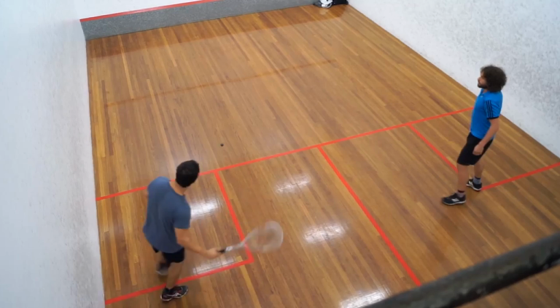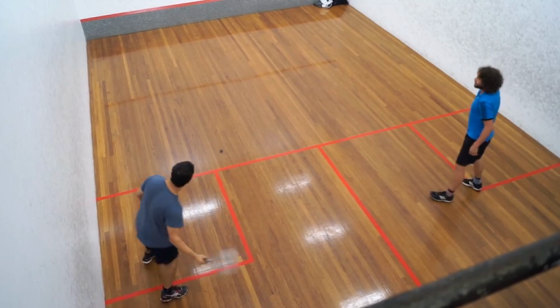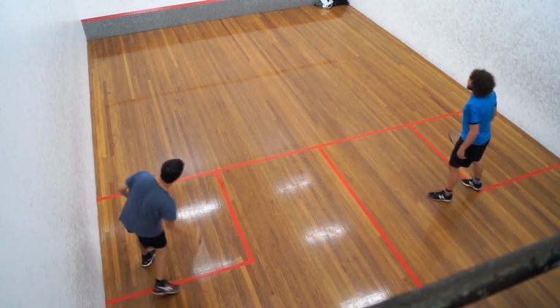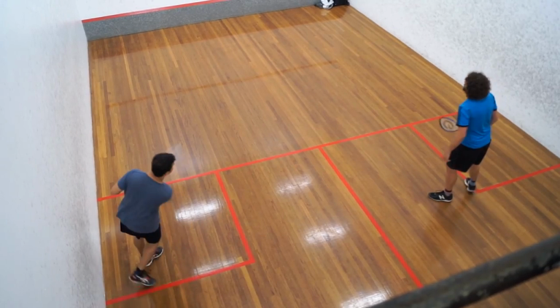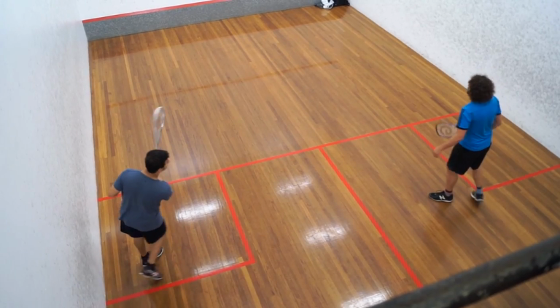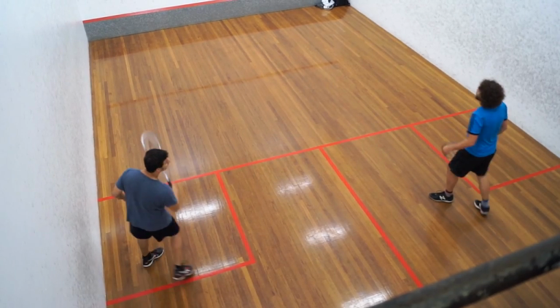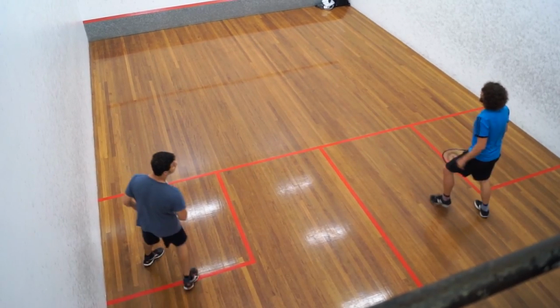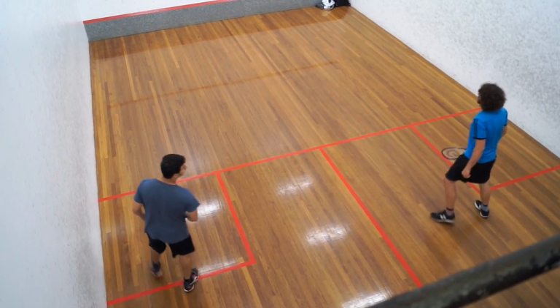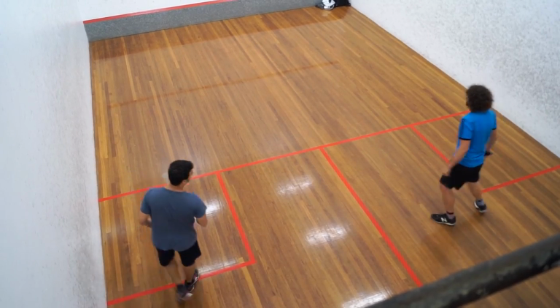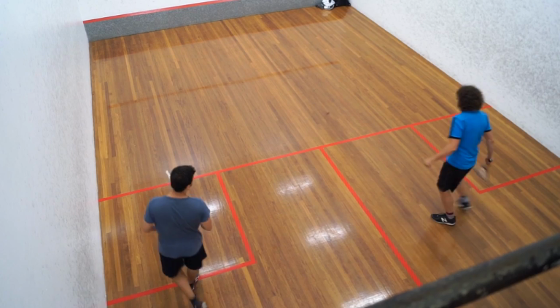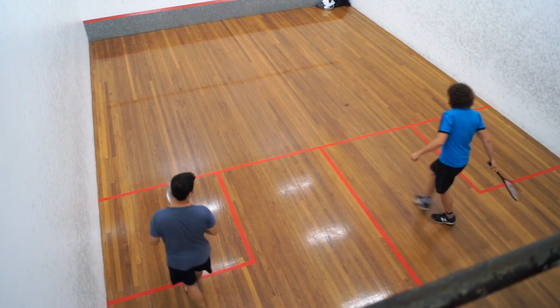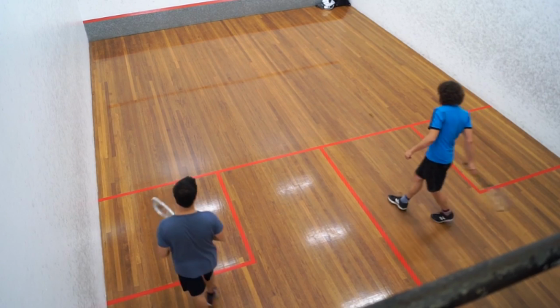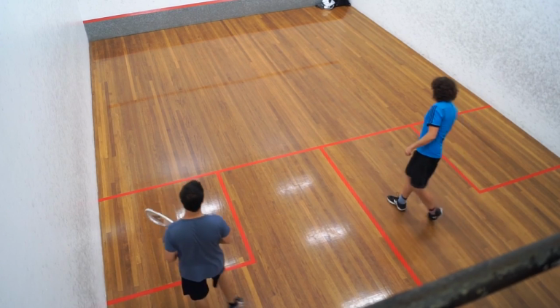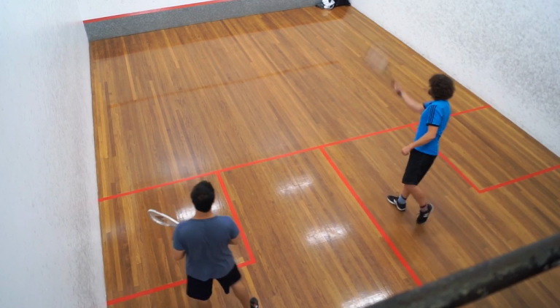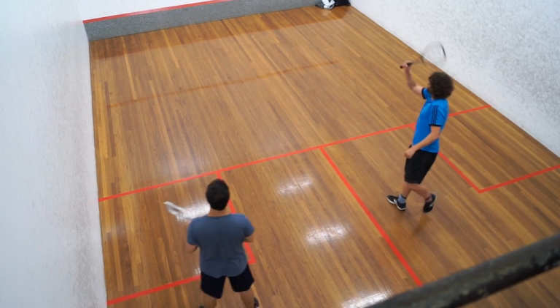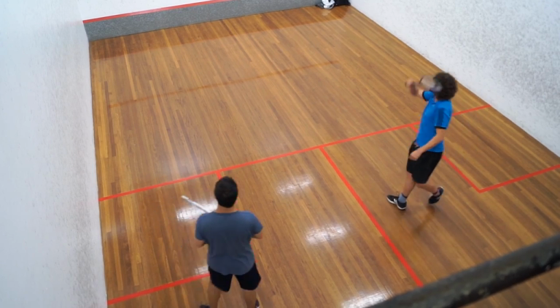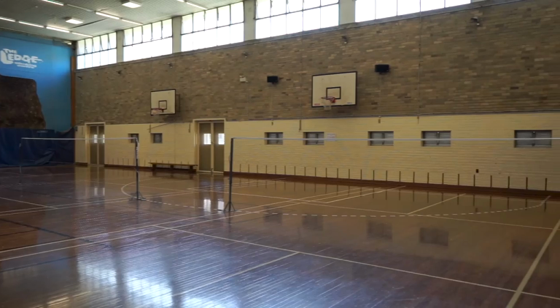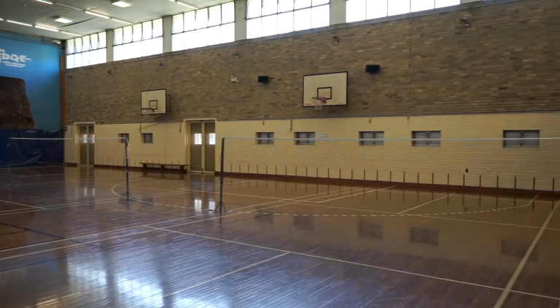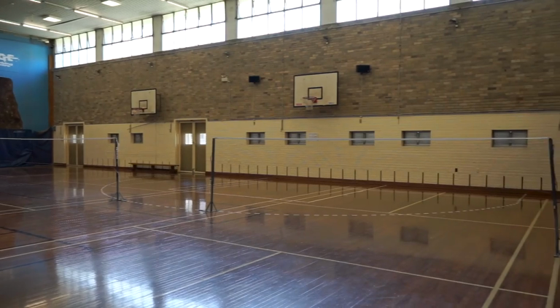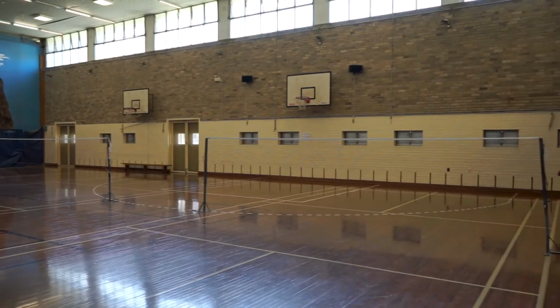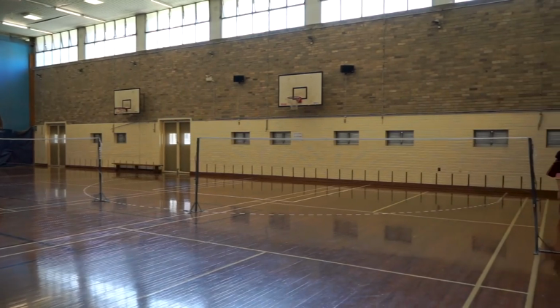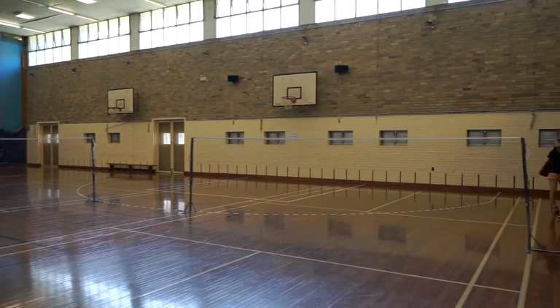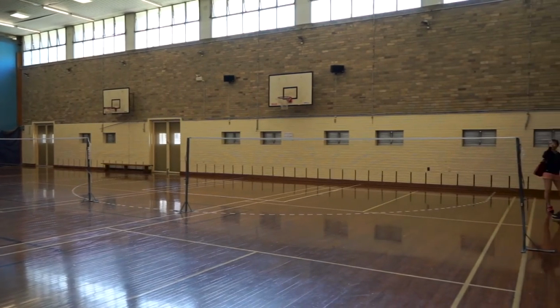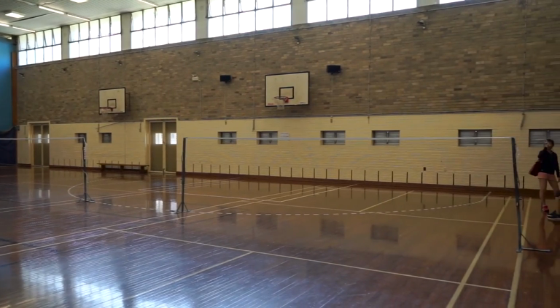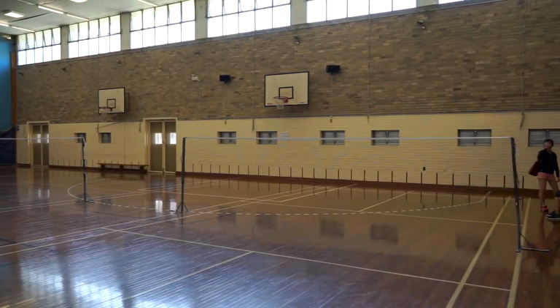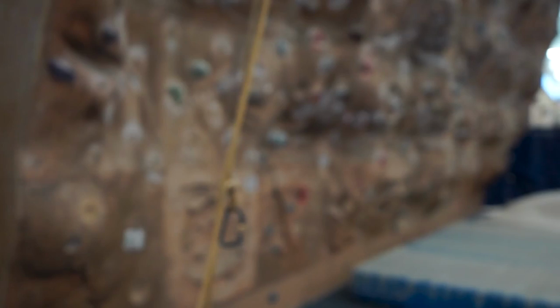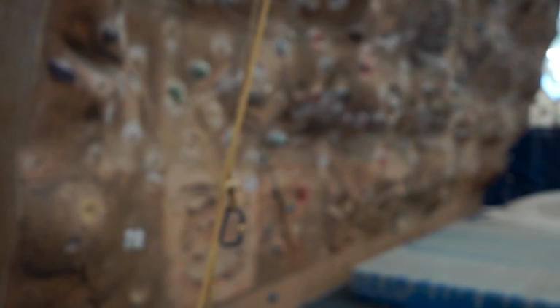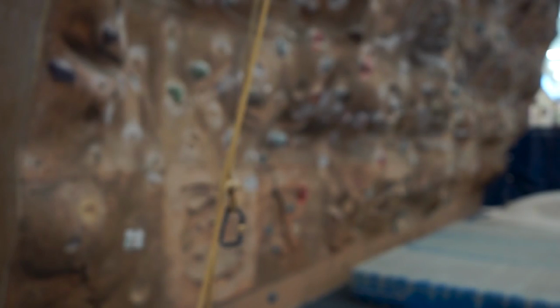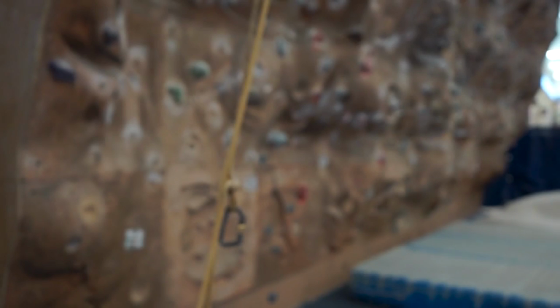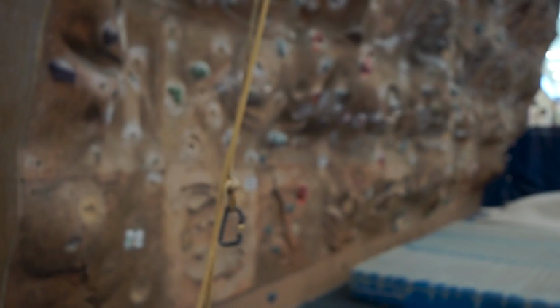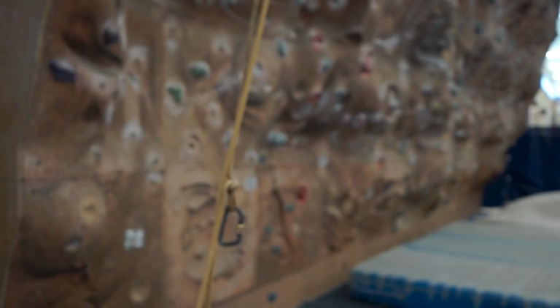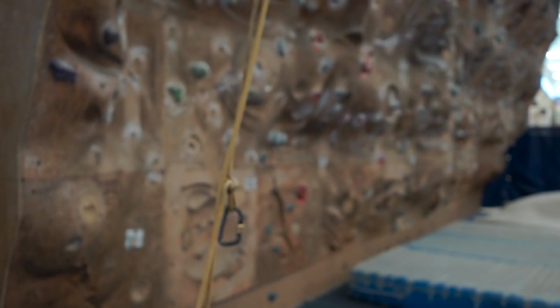As well as the gym, the arena has two squash courts, three badminton courts and rock climbing at the Ledge.